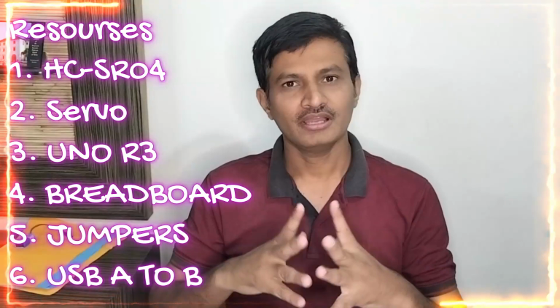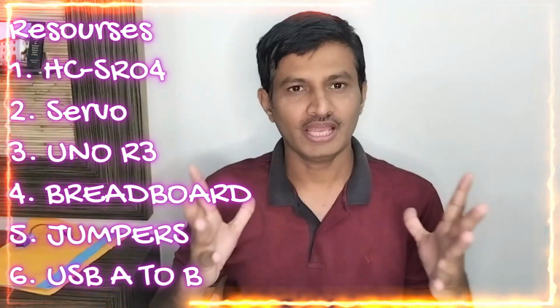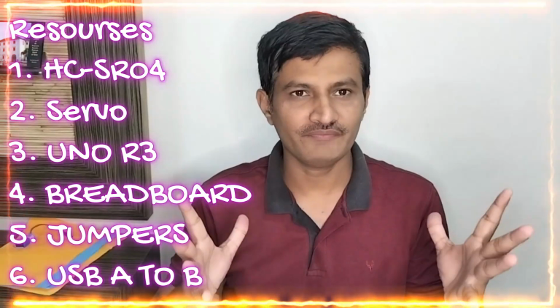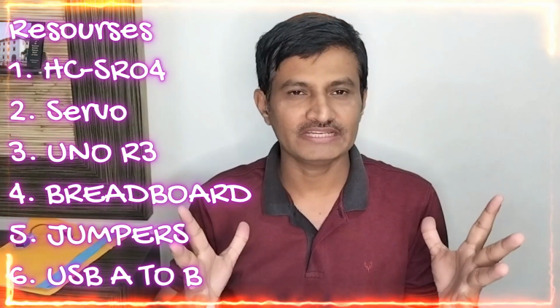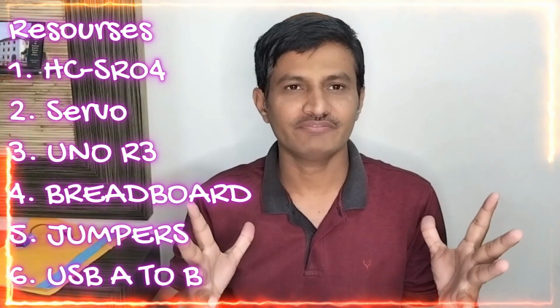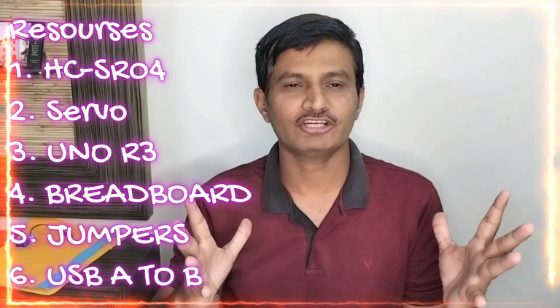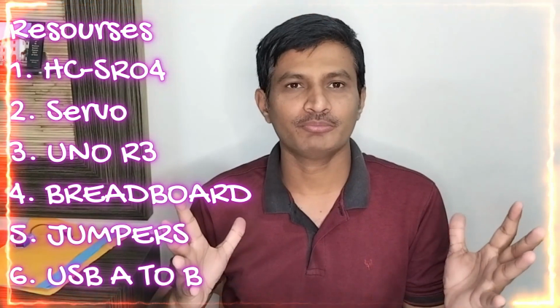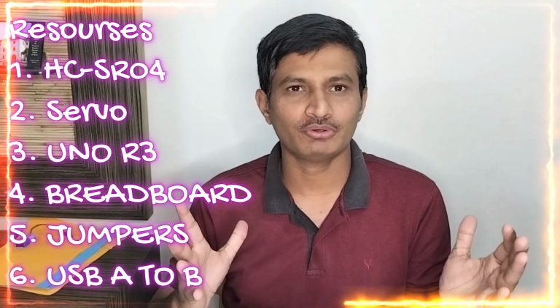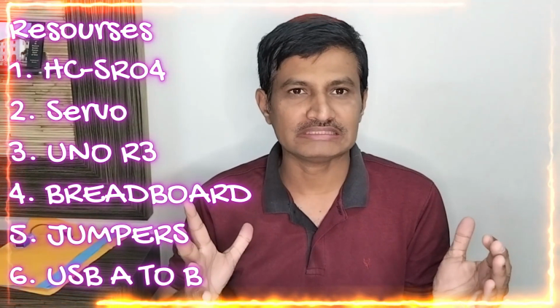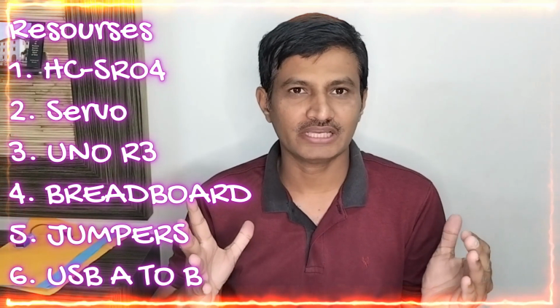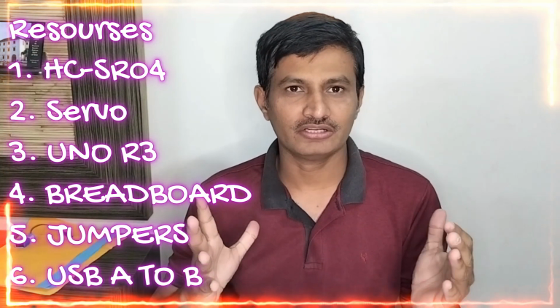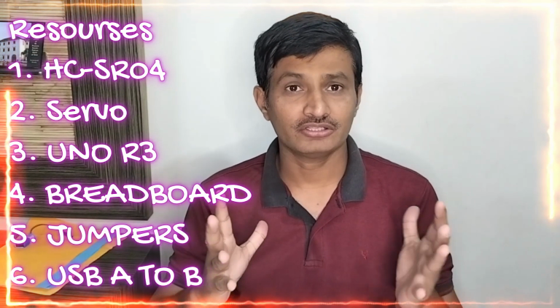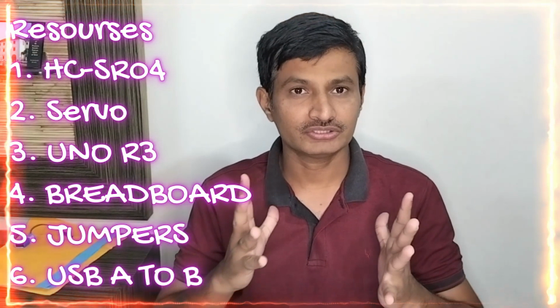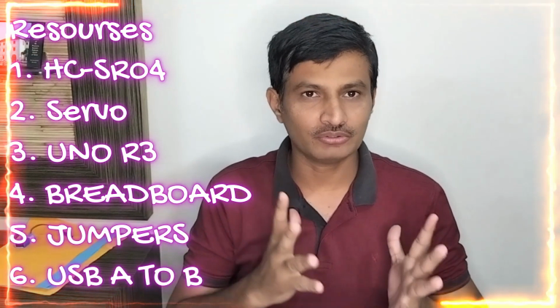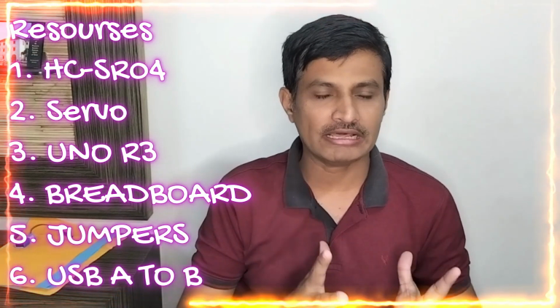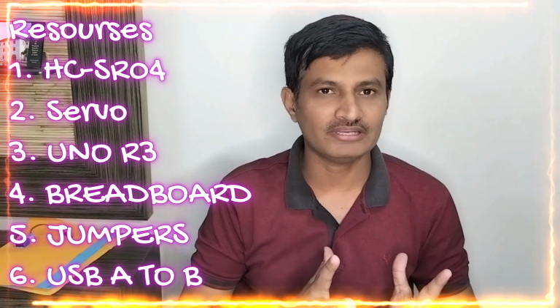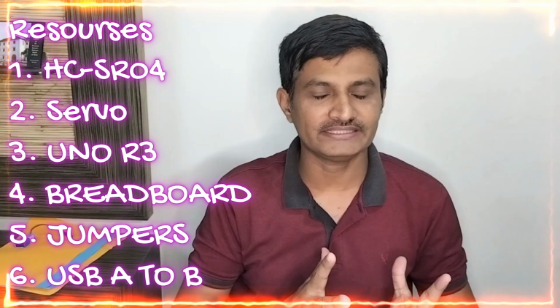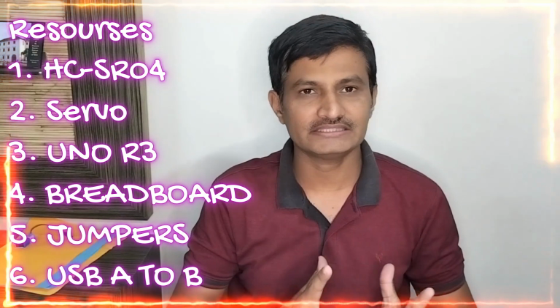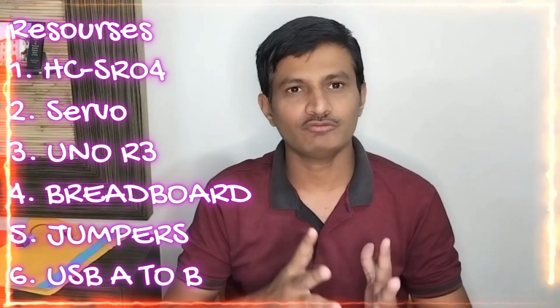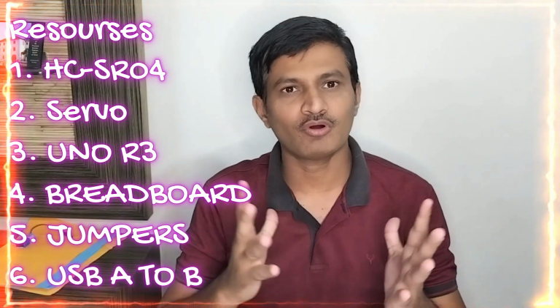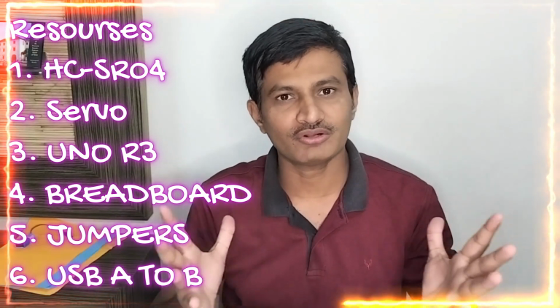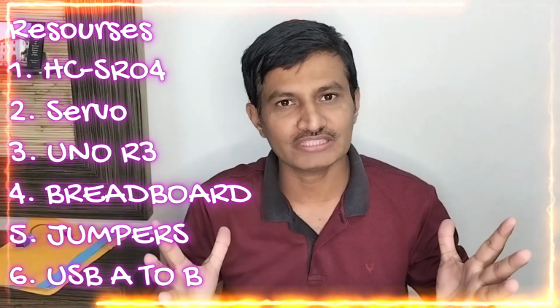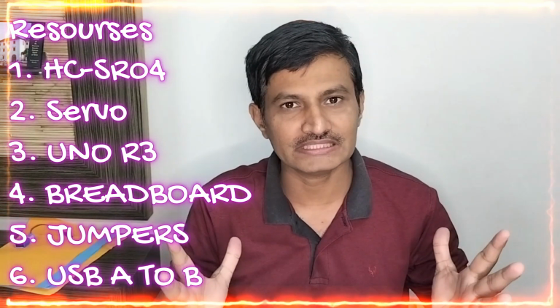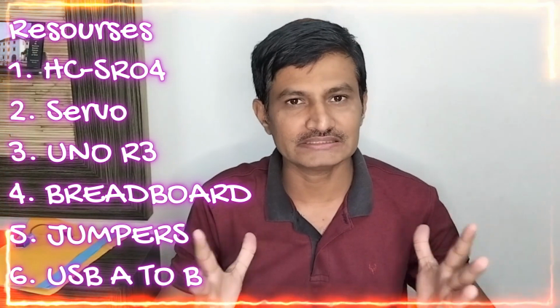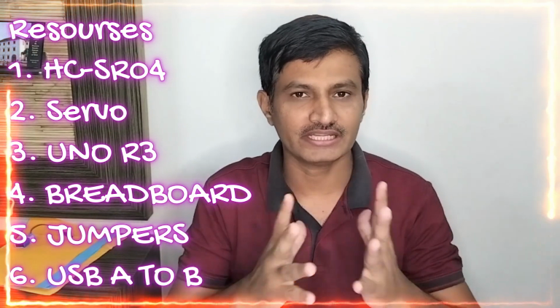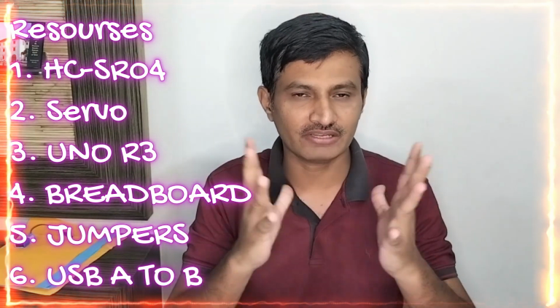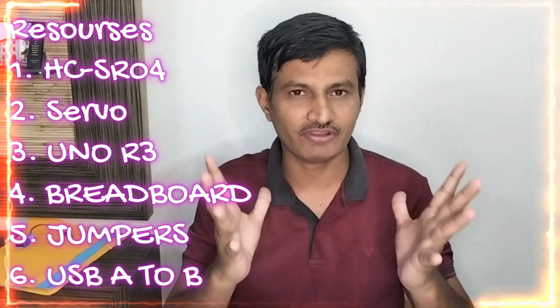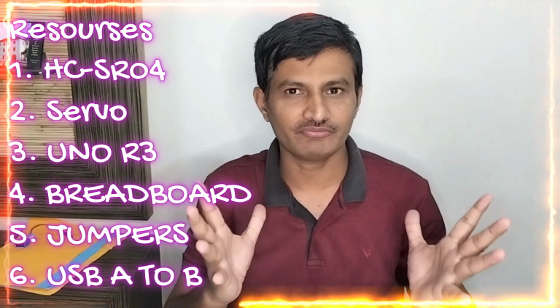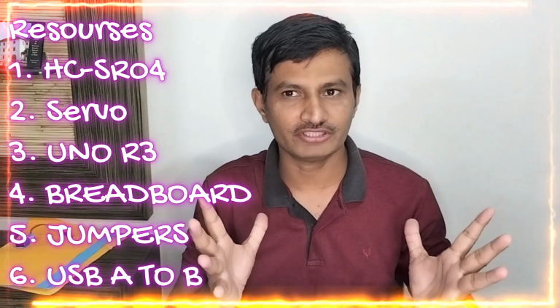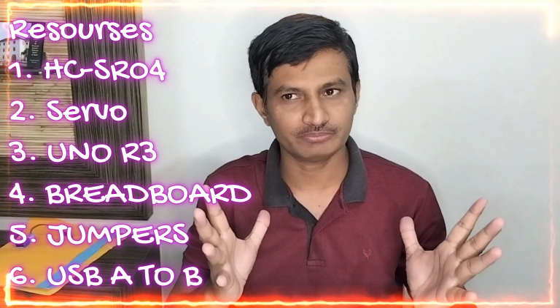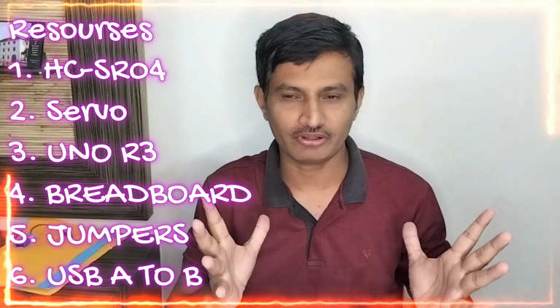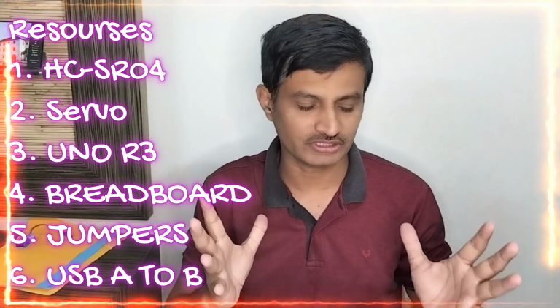Hi friends, welcome to our channel. Now let us see what are the things required for this project.